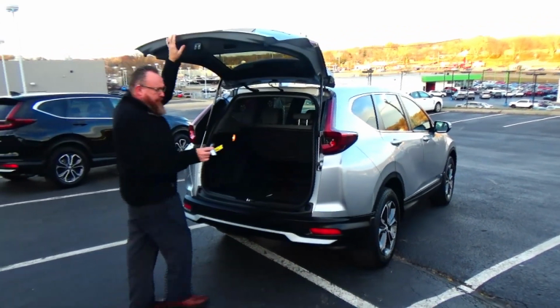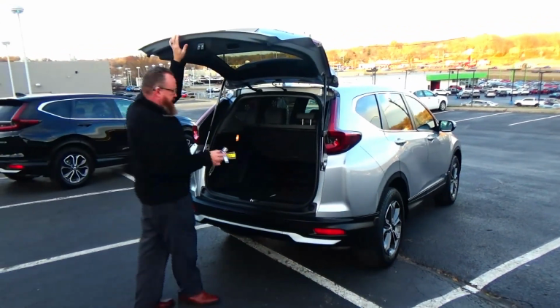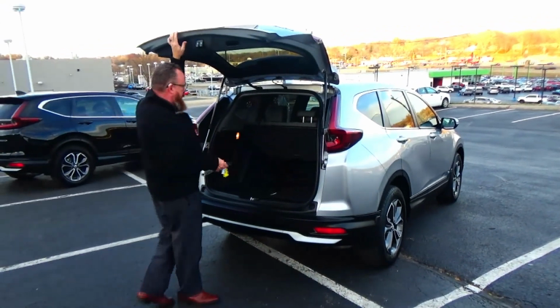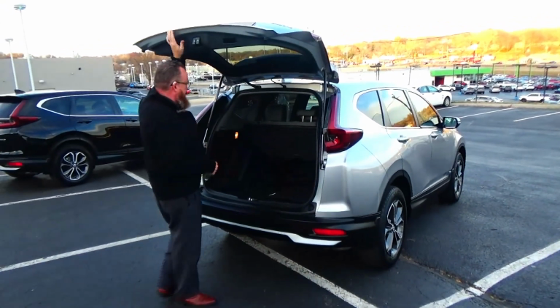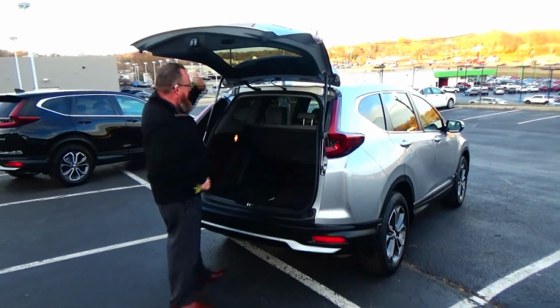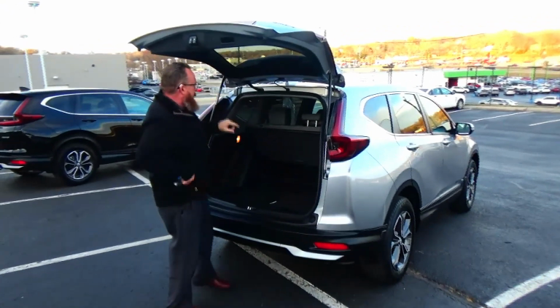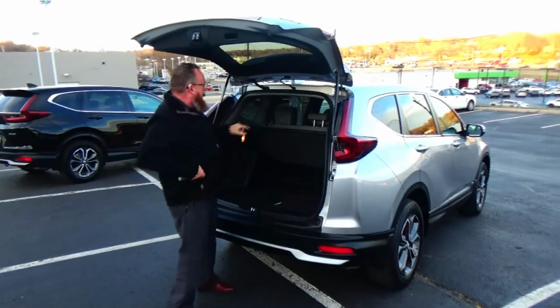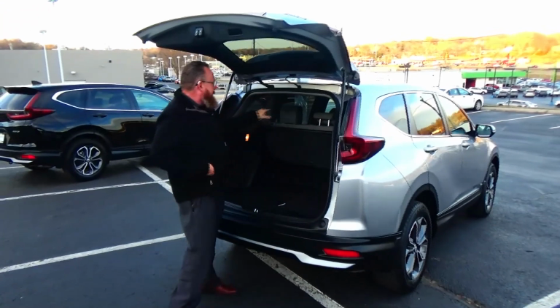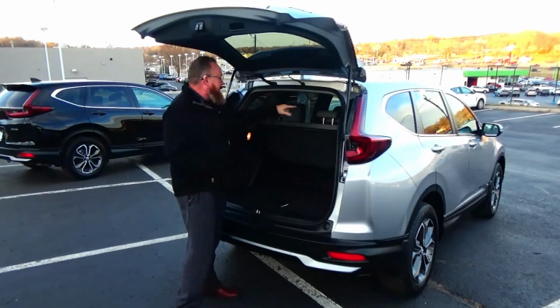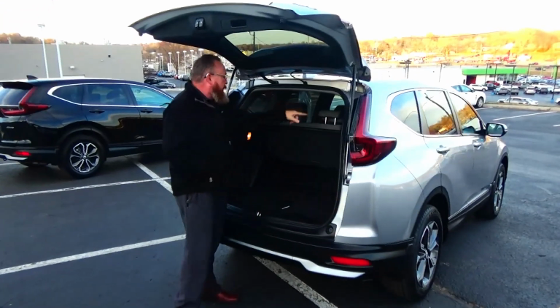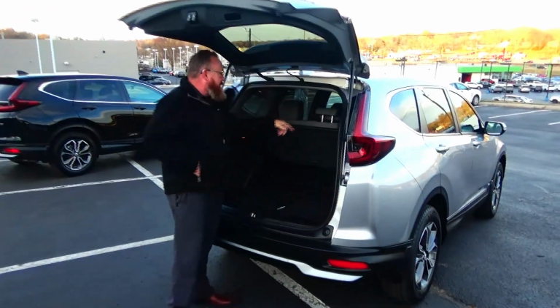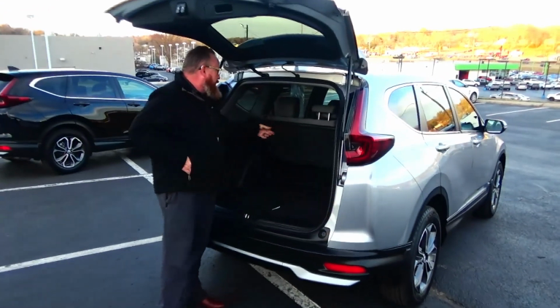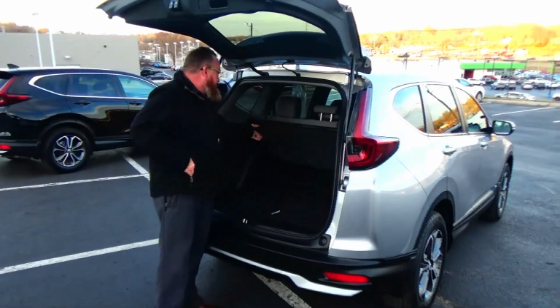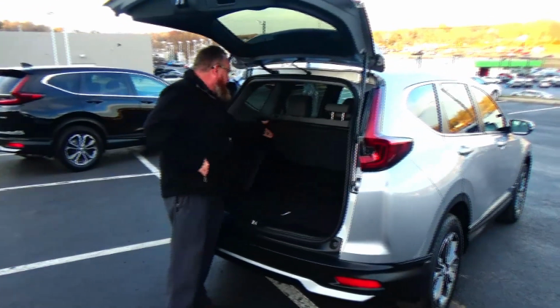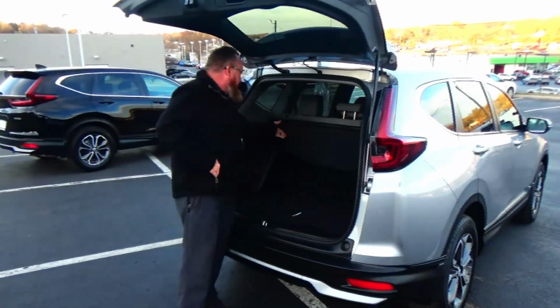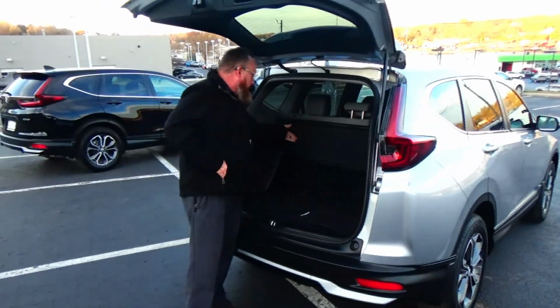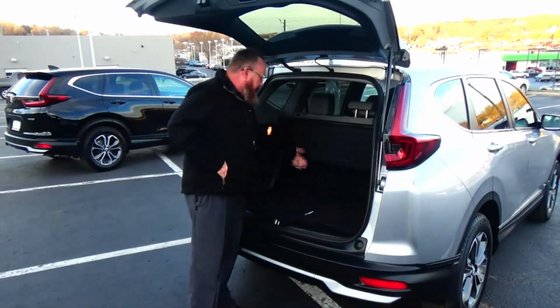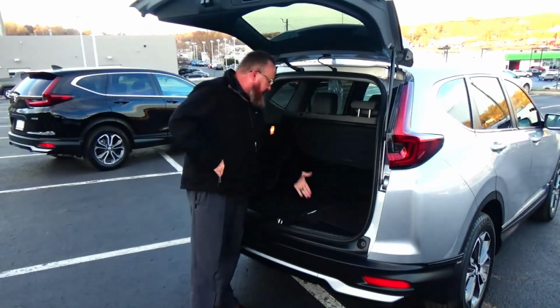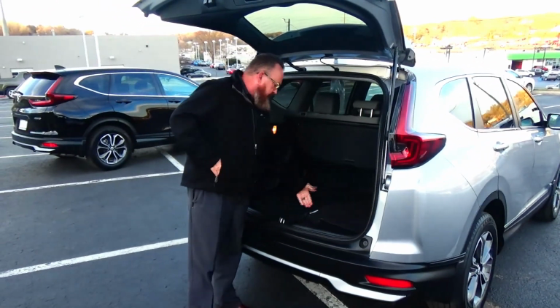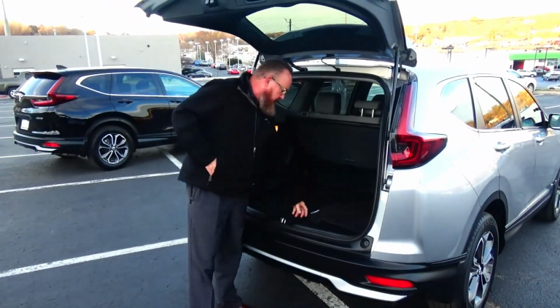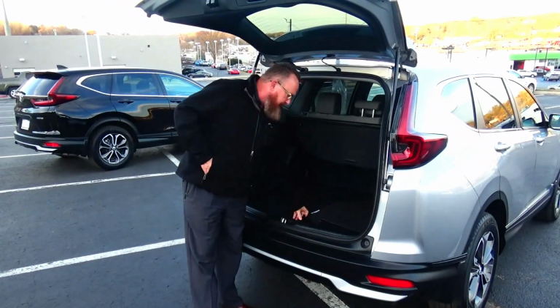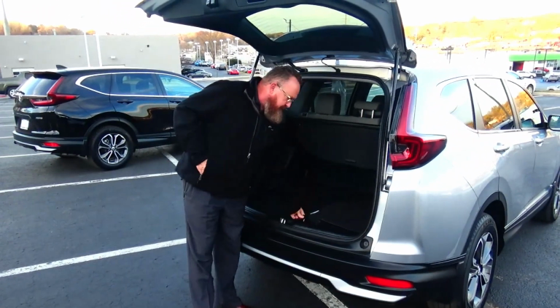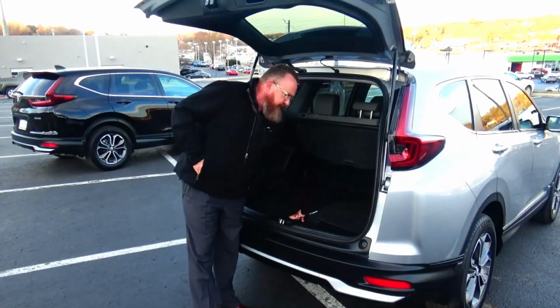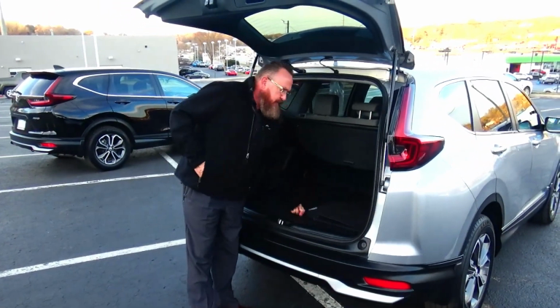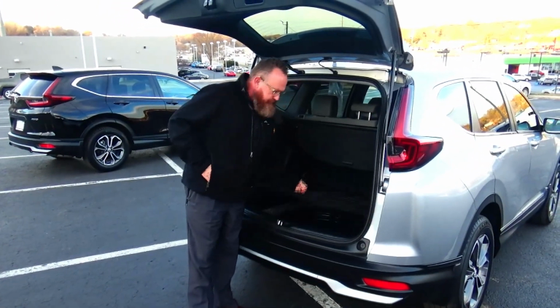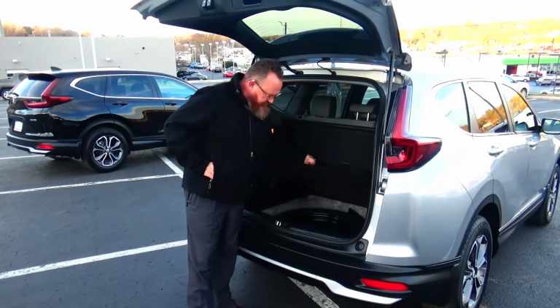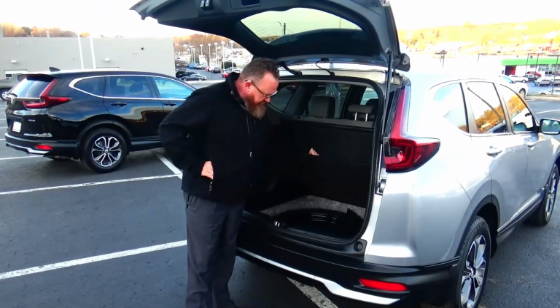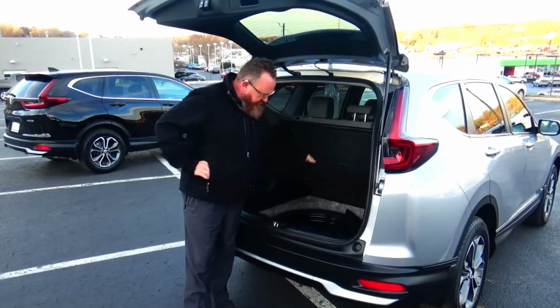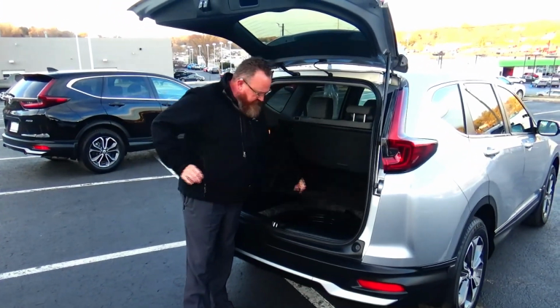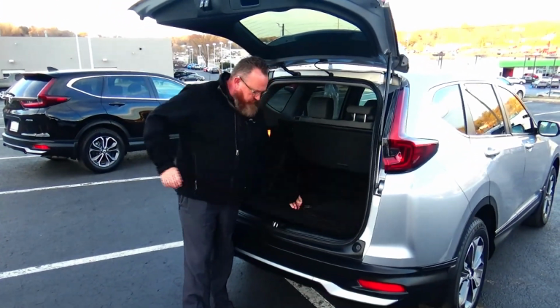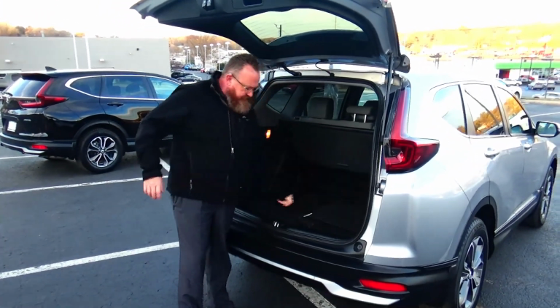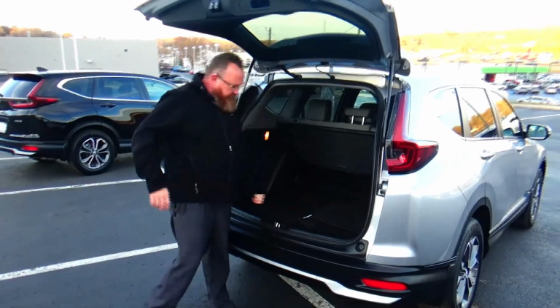Remote start, 60-40 fold down seat, cargo area cover, all the mats are here, spare tire jack and tools underneath.